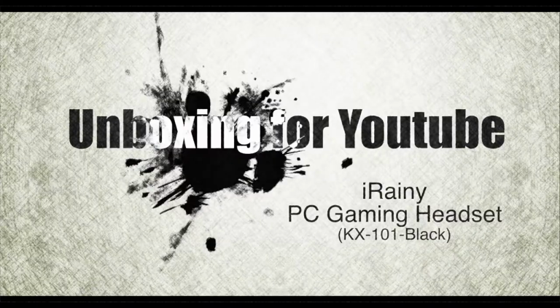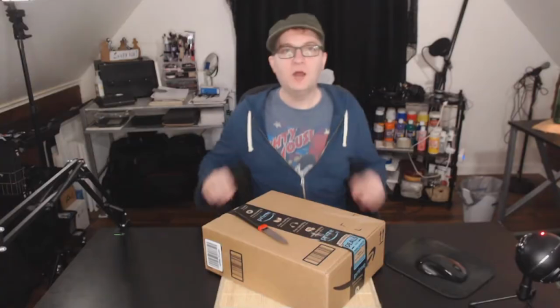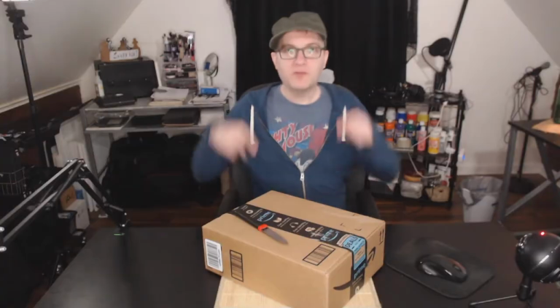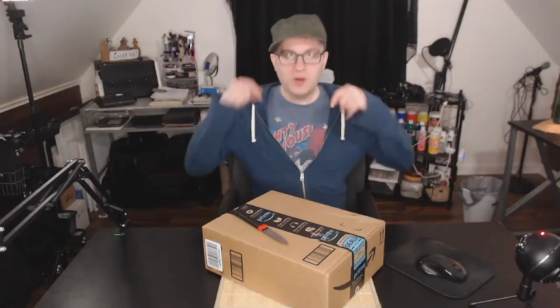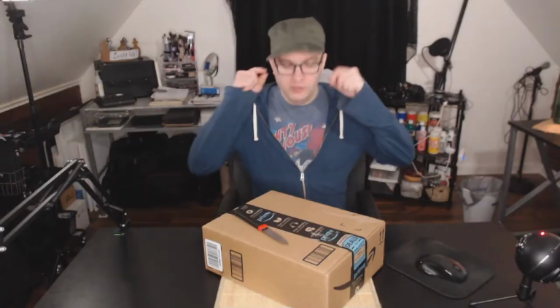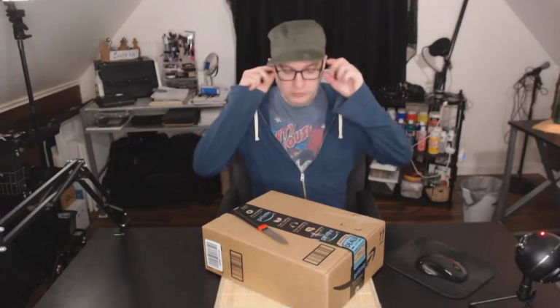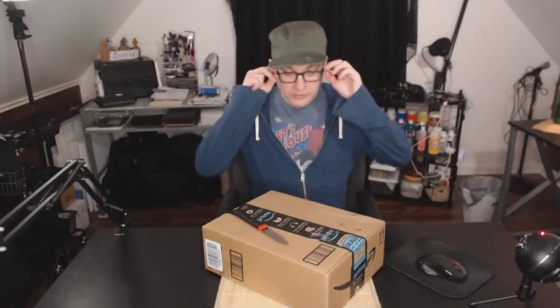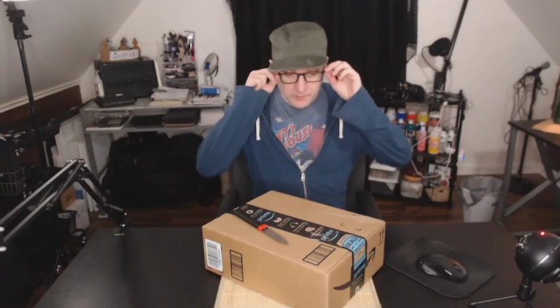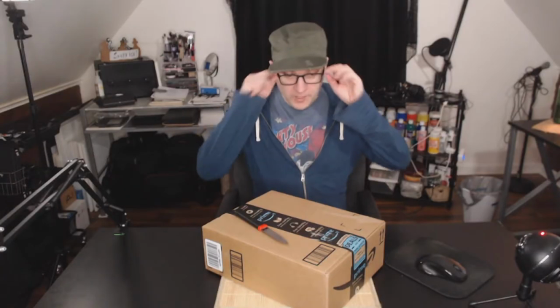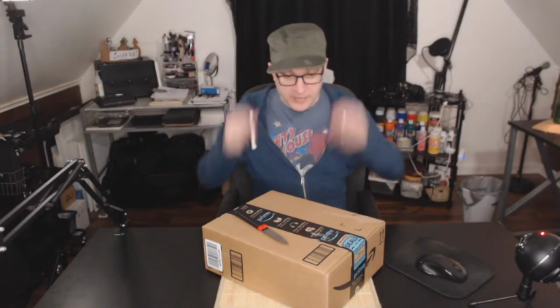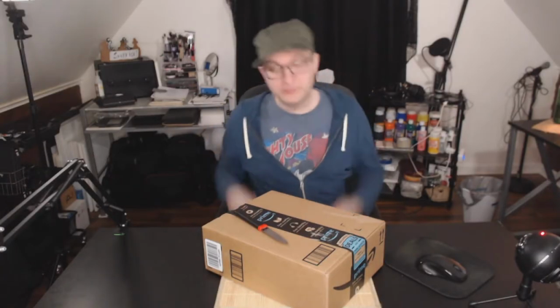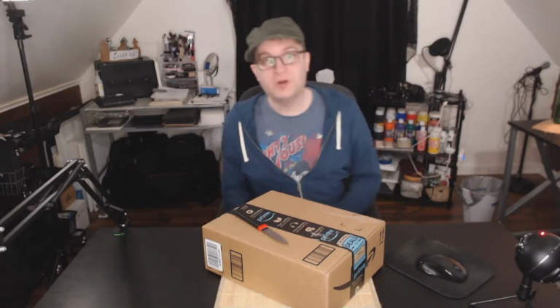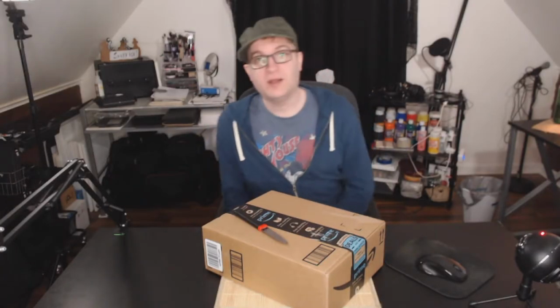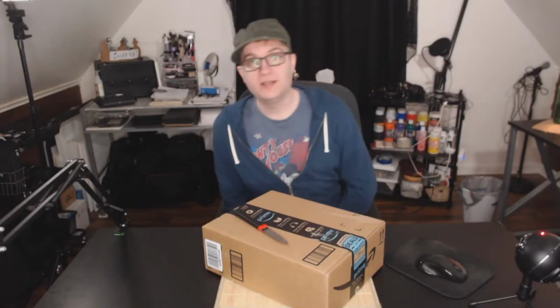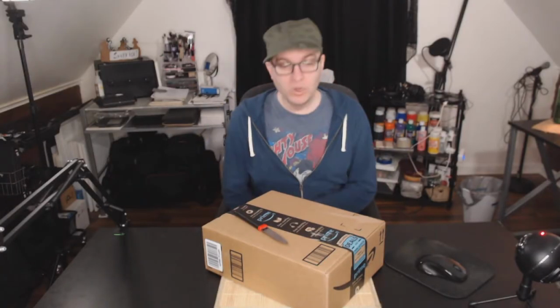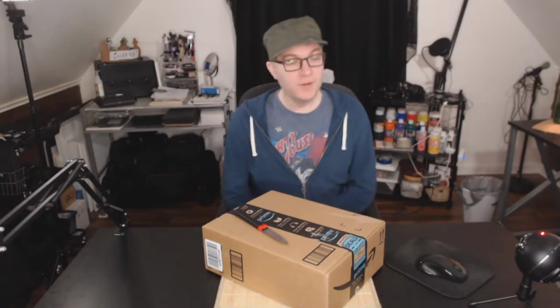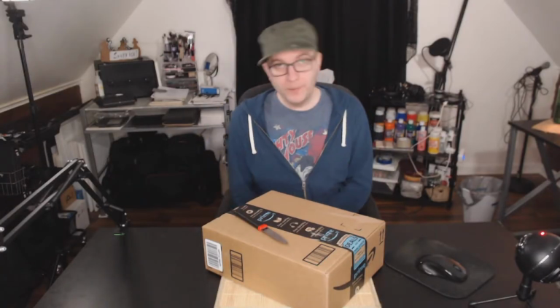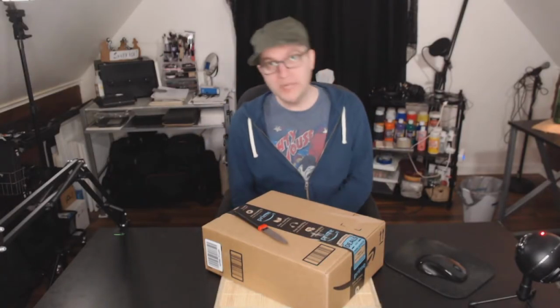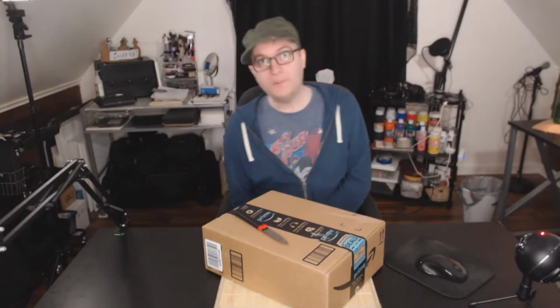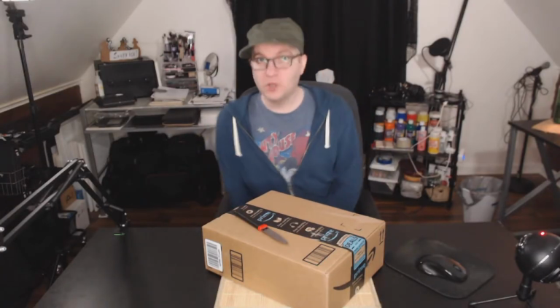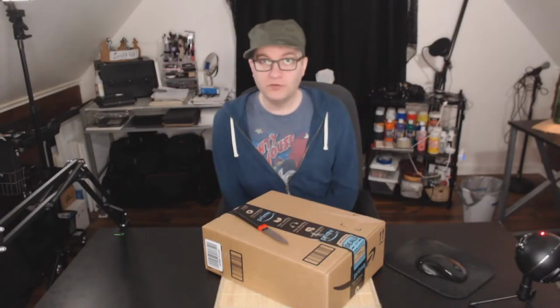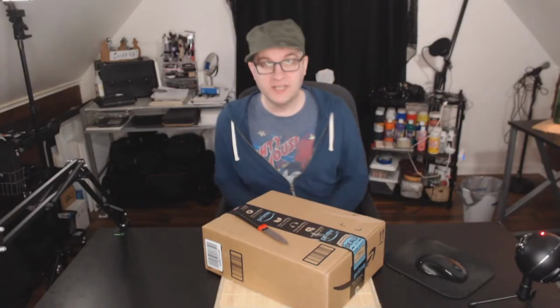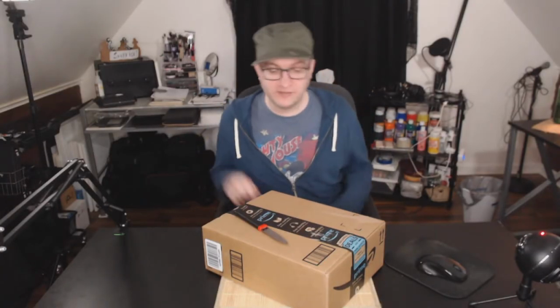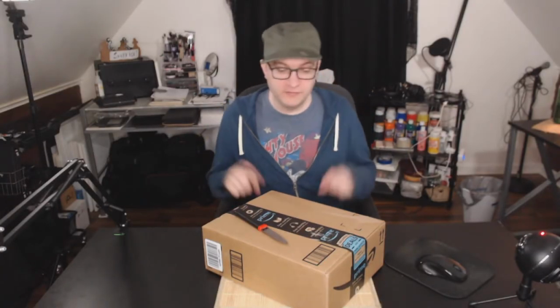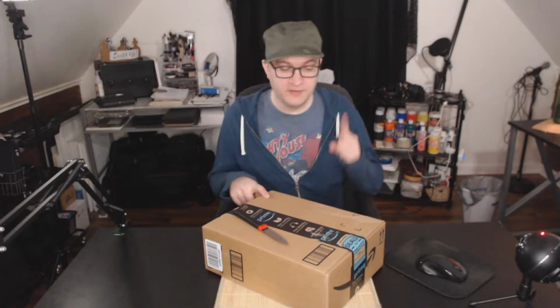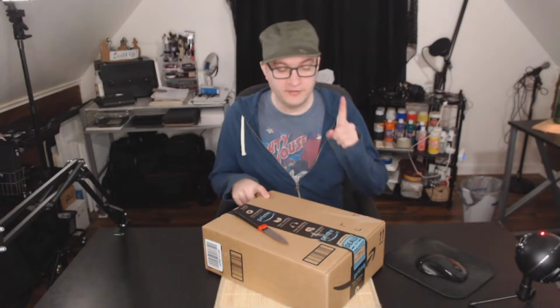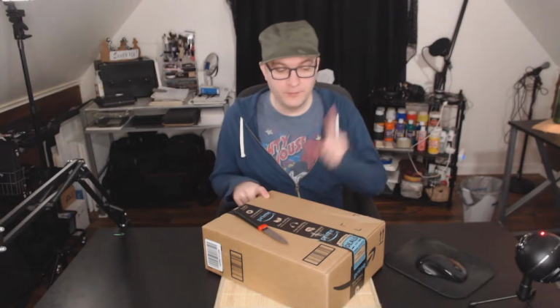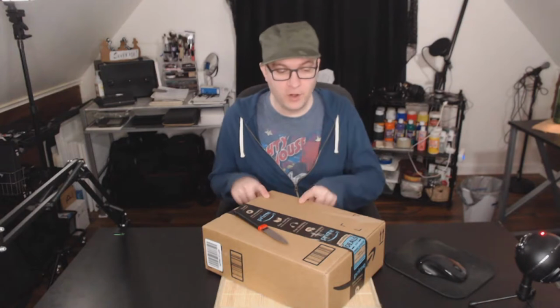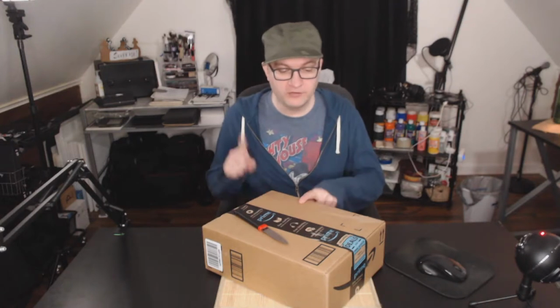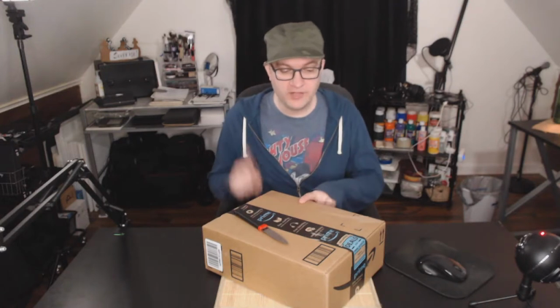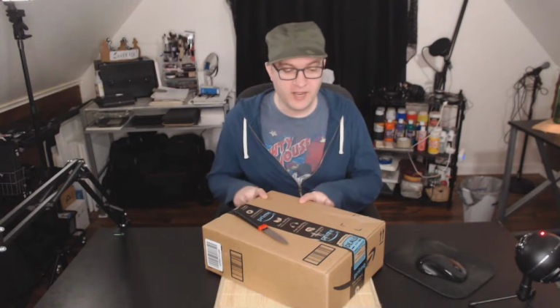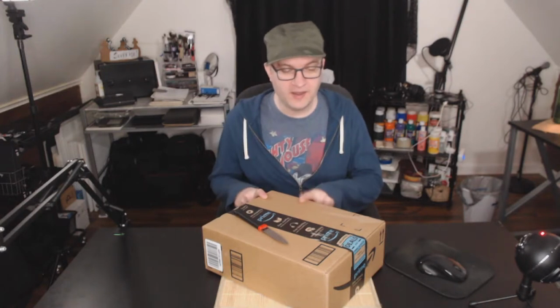Hello everyone! My name is Fi. We're going to be opening up the contents of this box here.